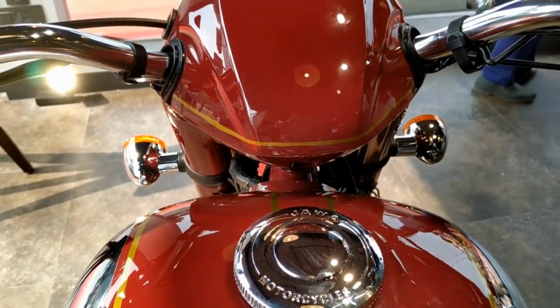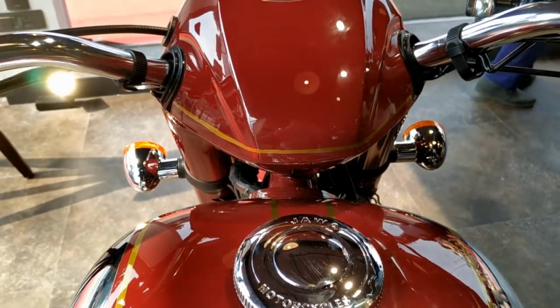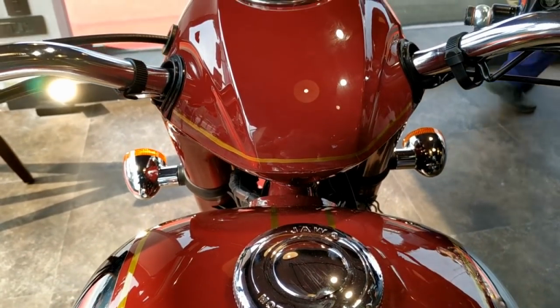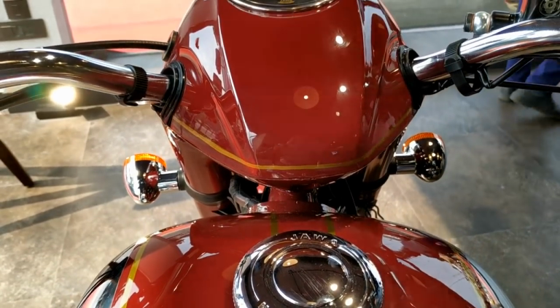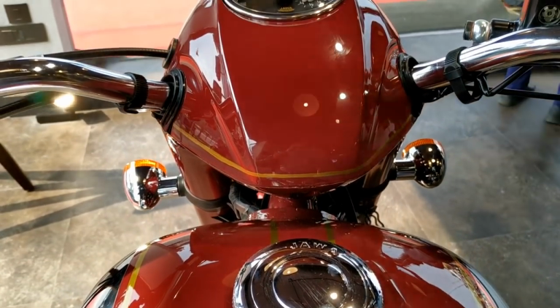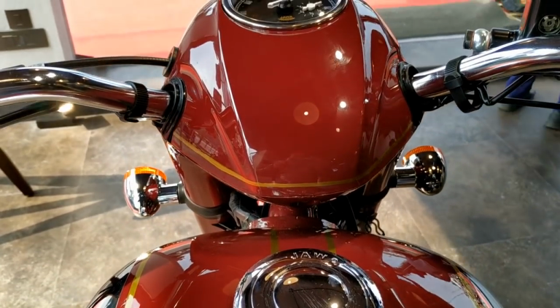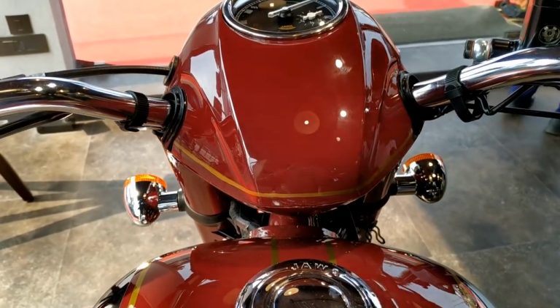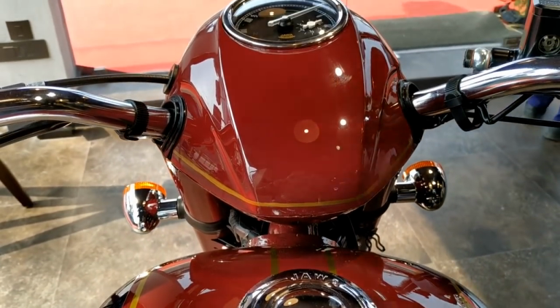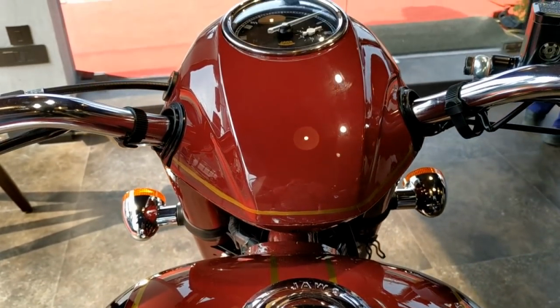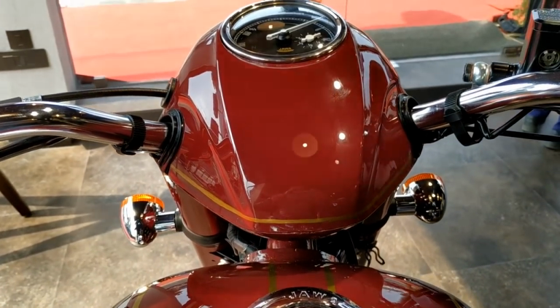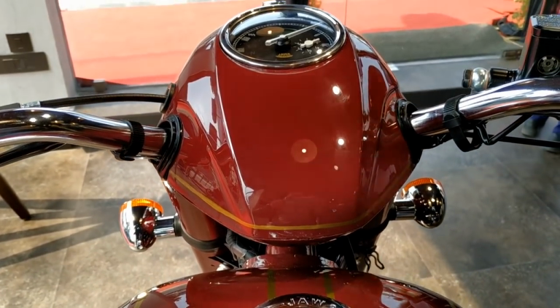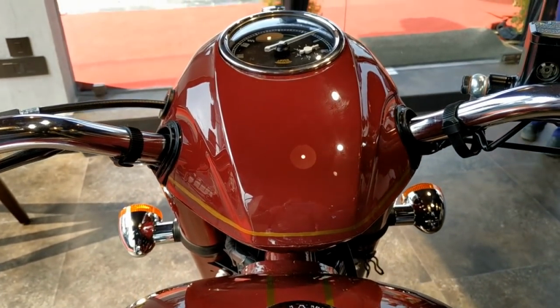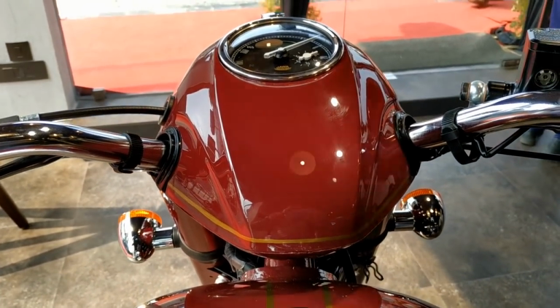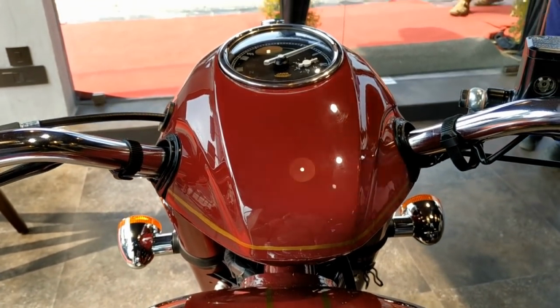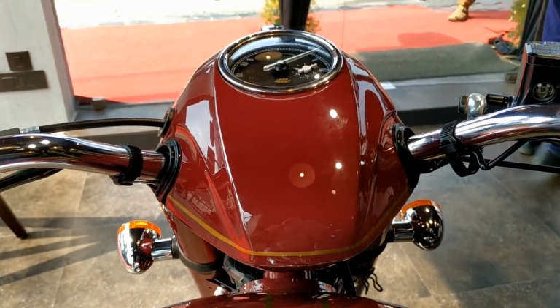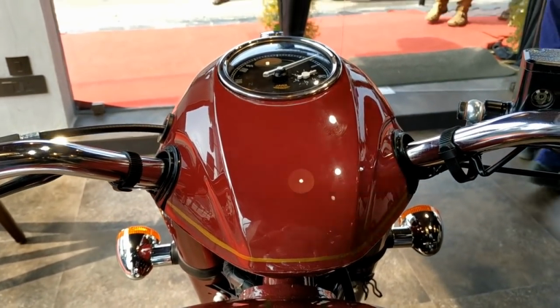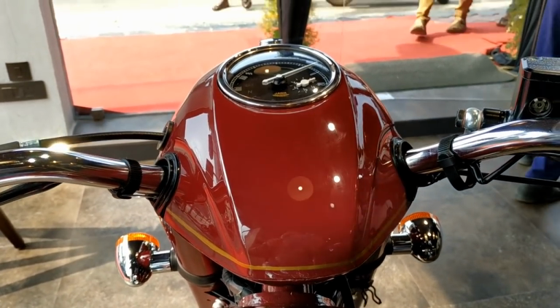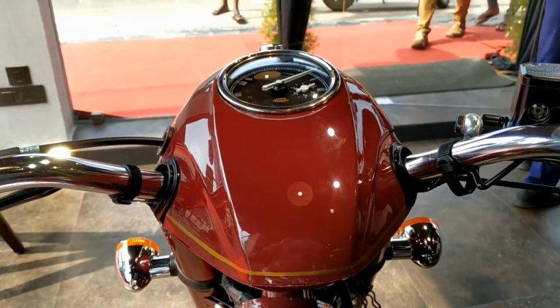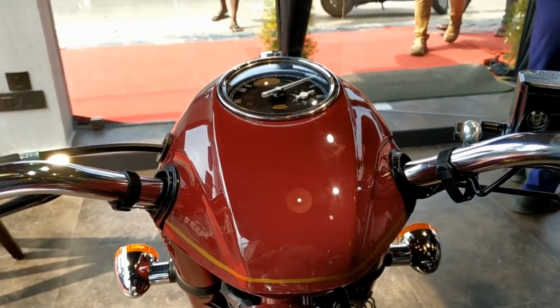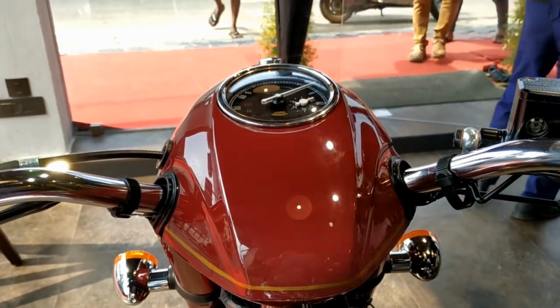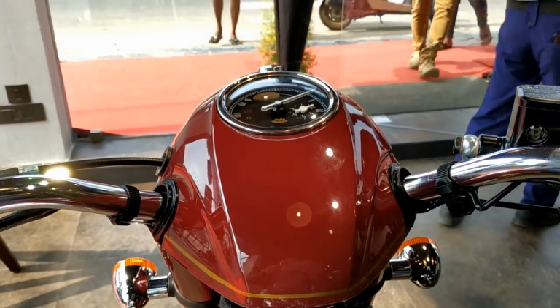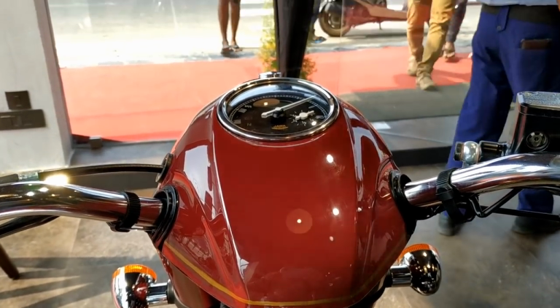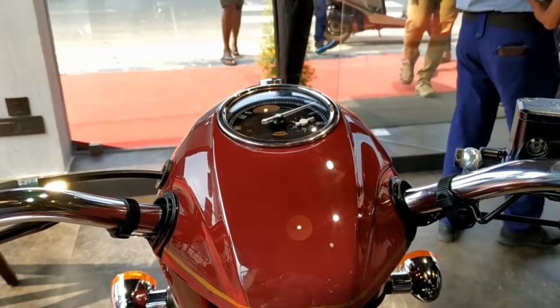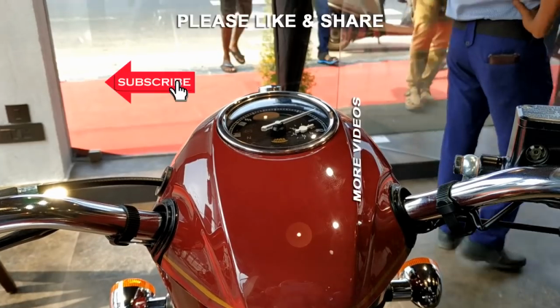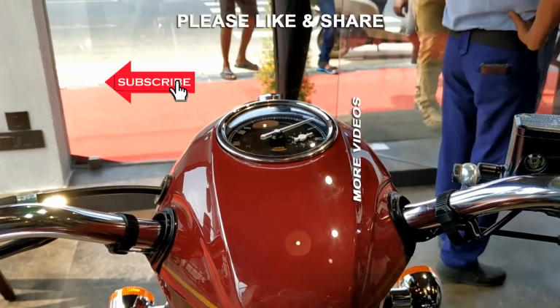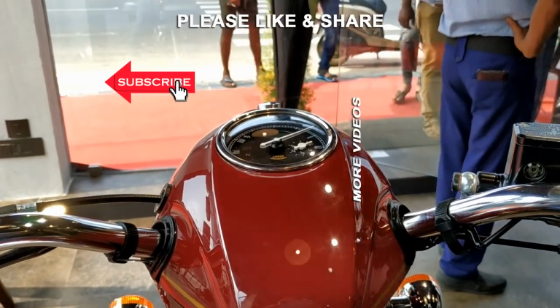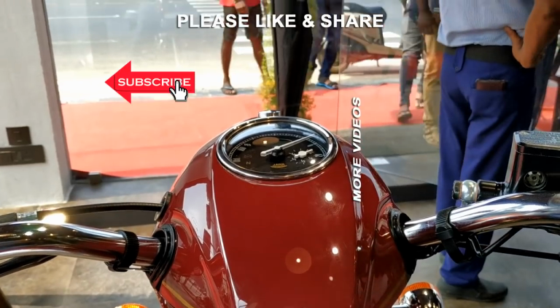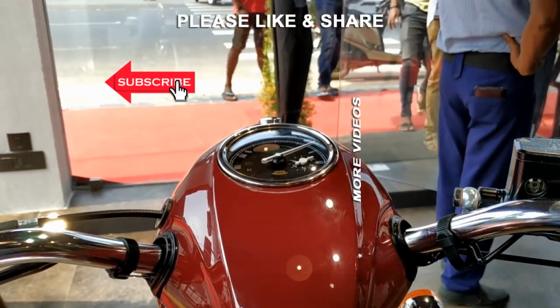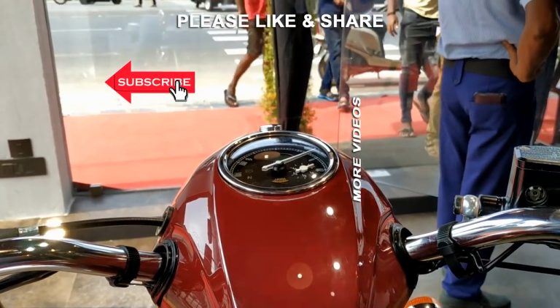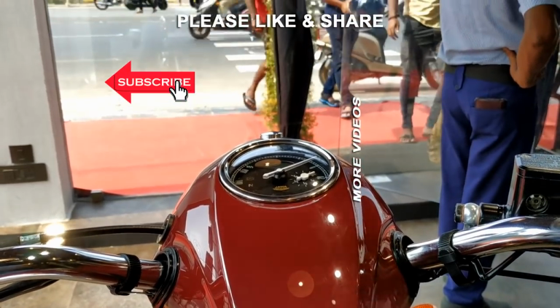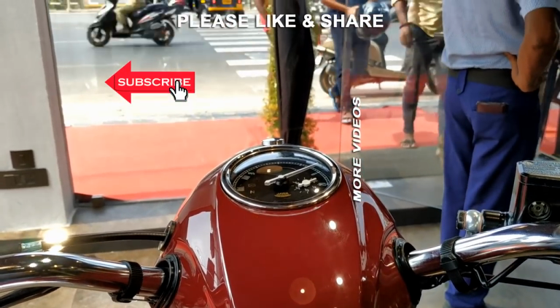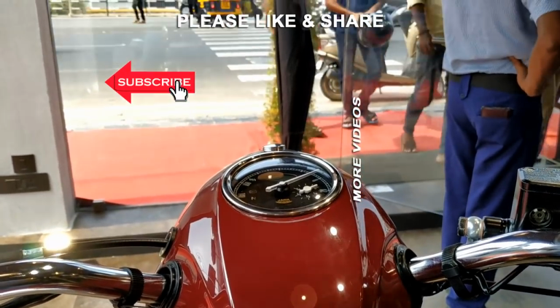Hope you liked the video. Please don't forget to like and subscribe. Thanks for watching and have a great day.